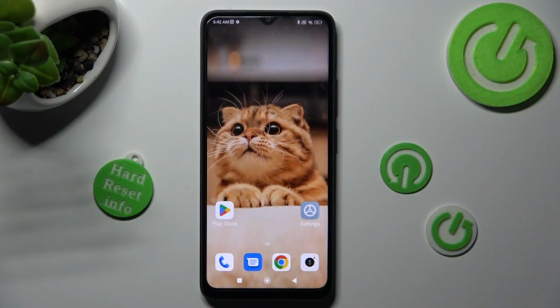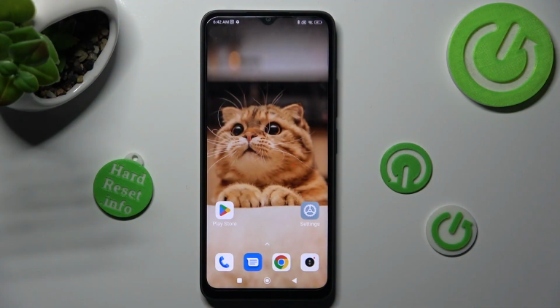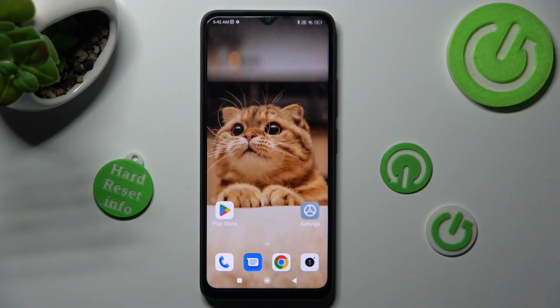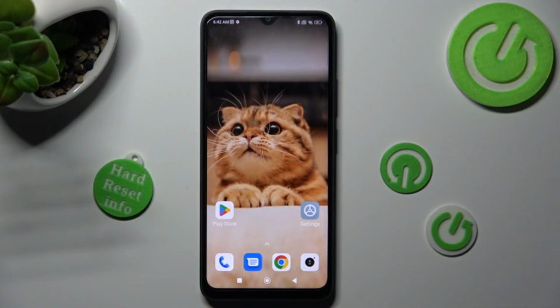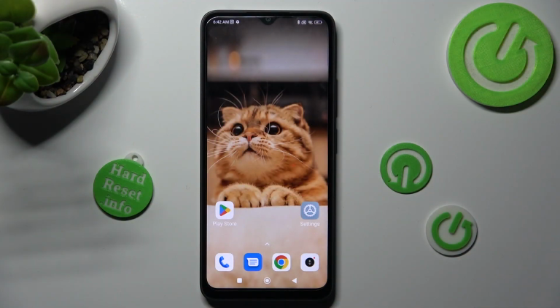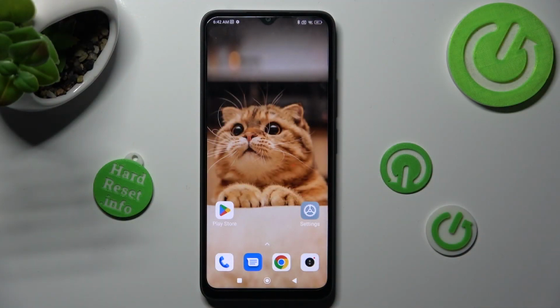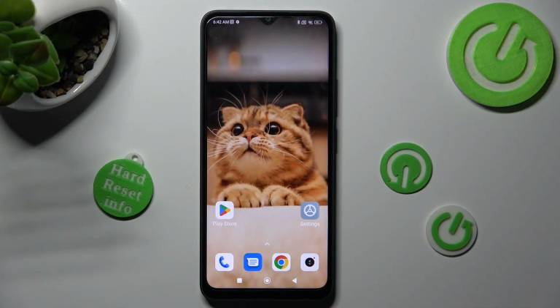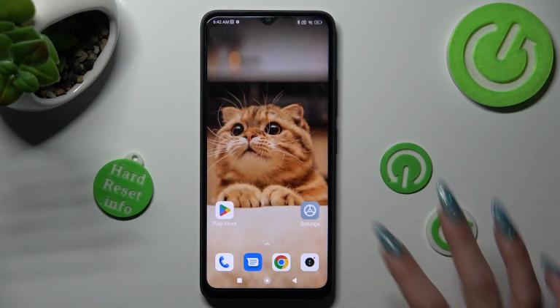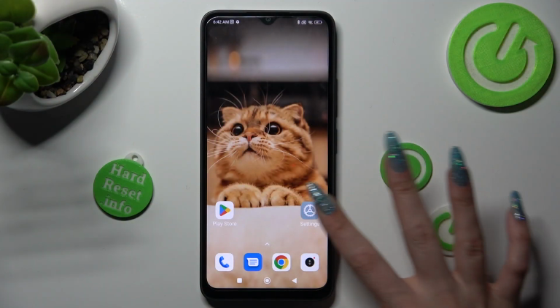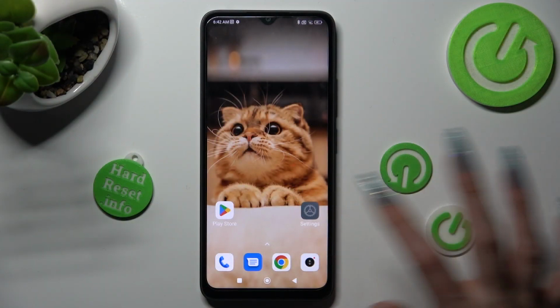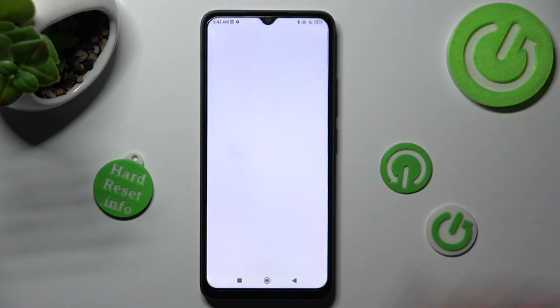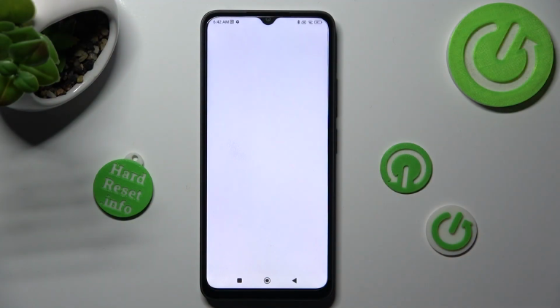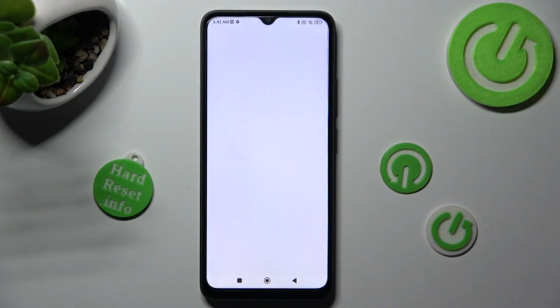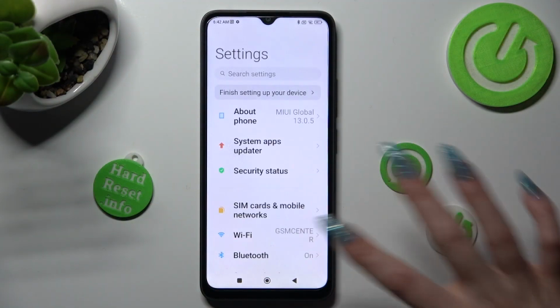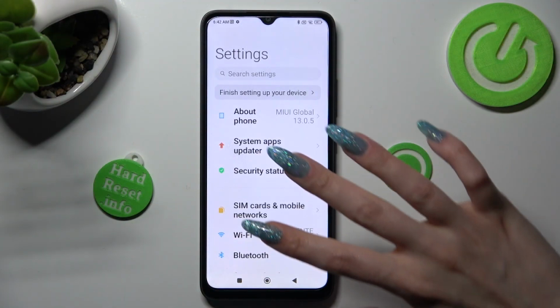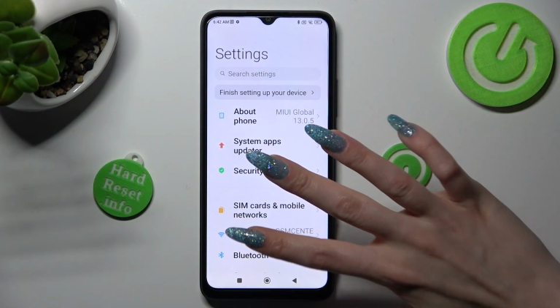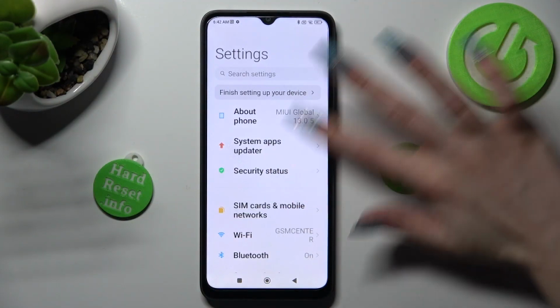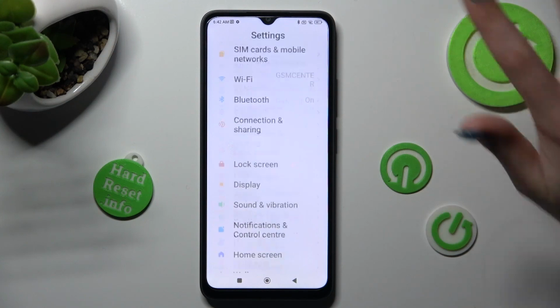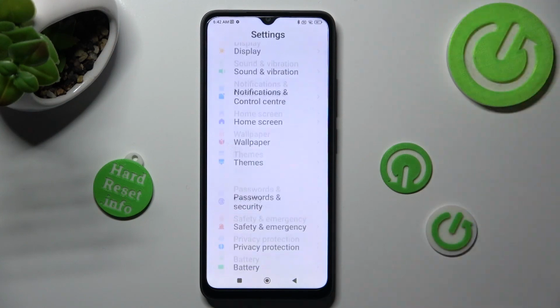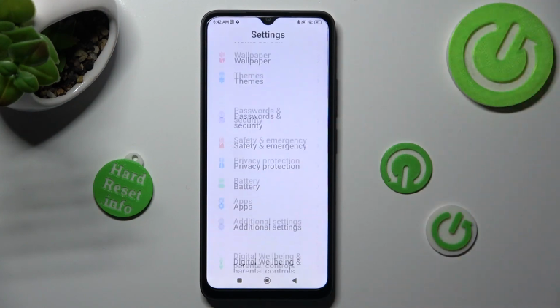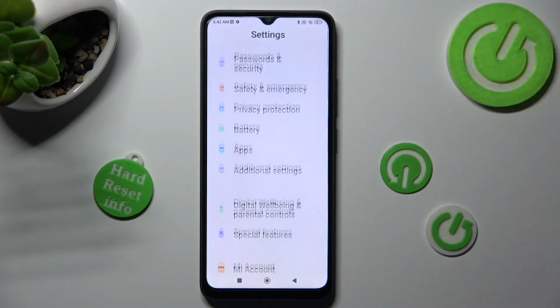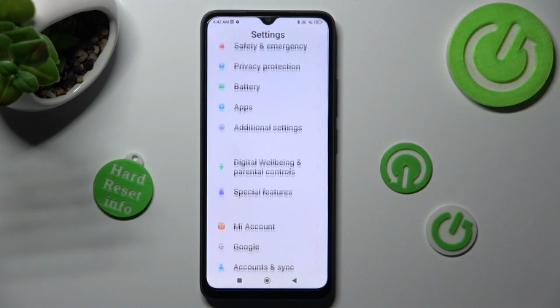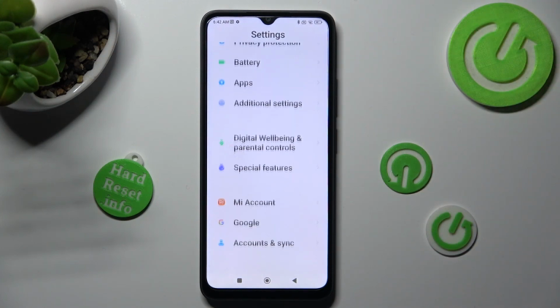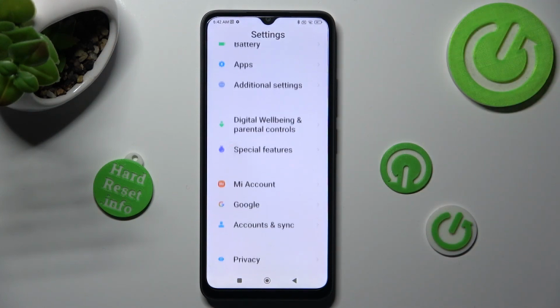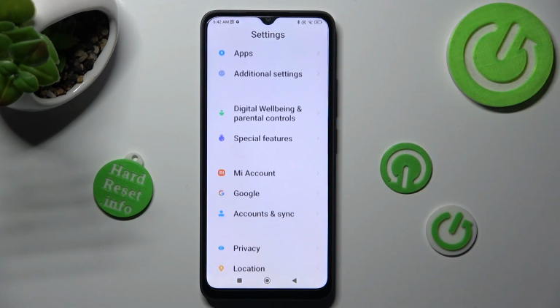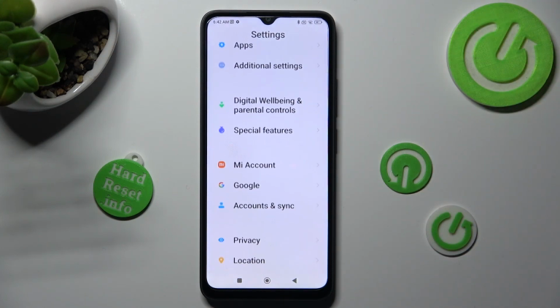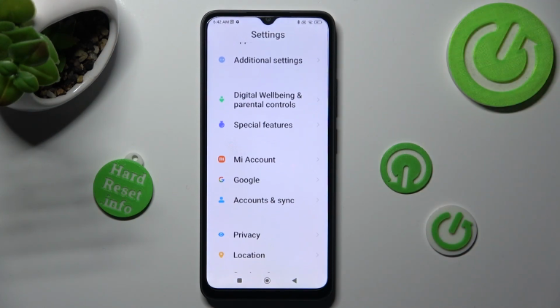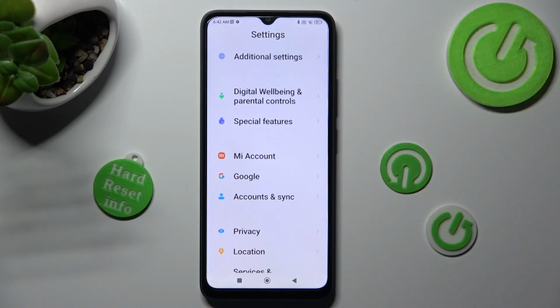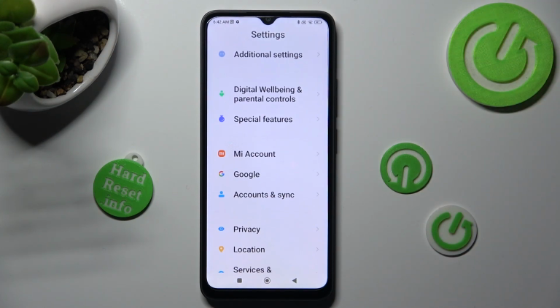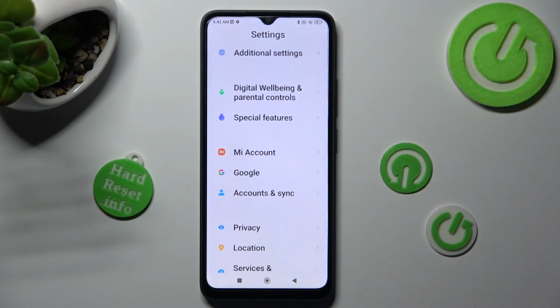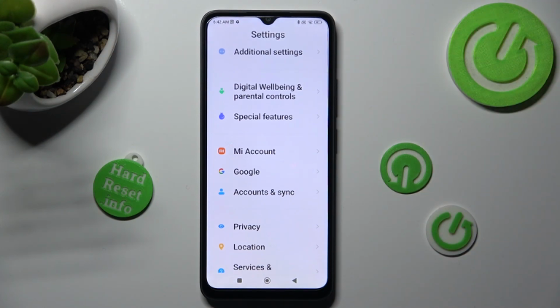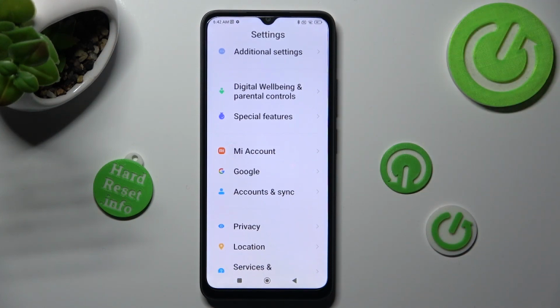First of all, go into settings and scroll down to access additional settings.